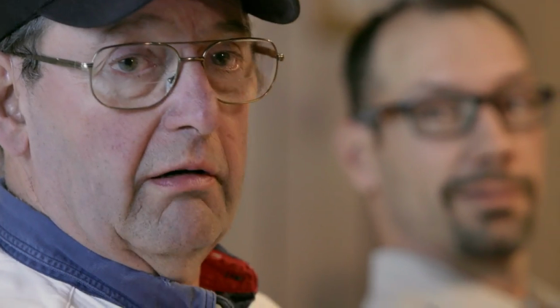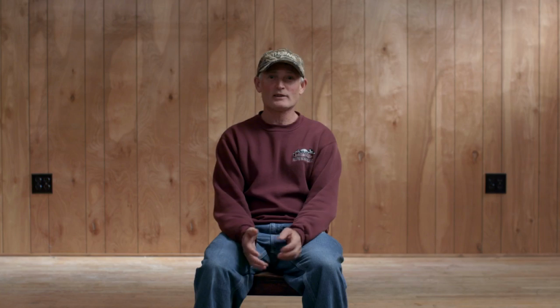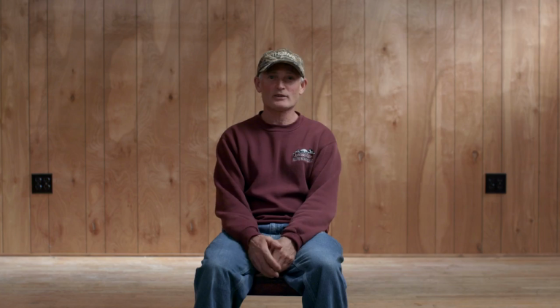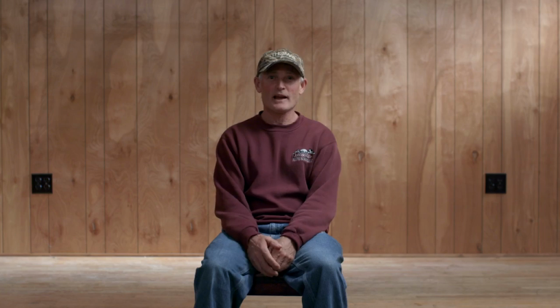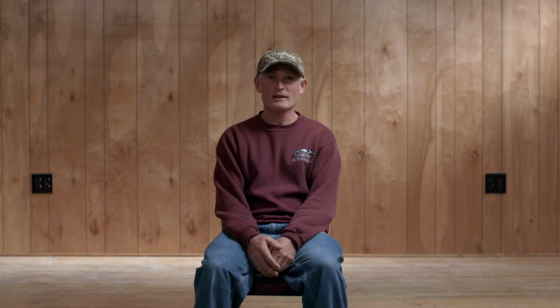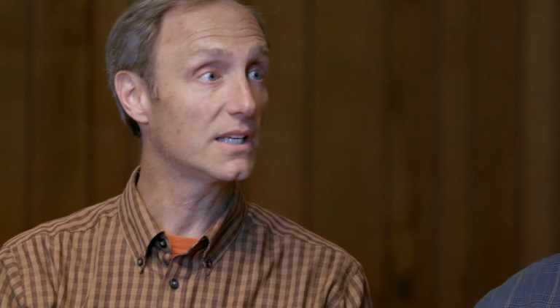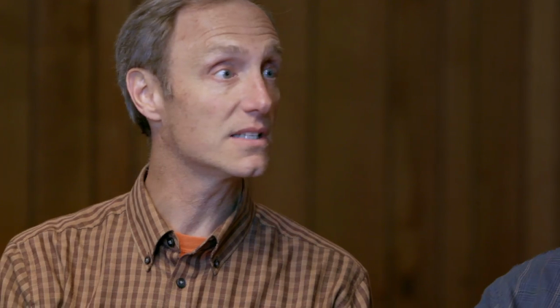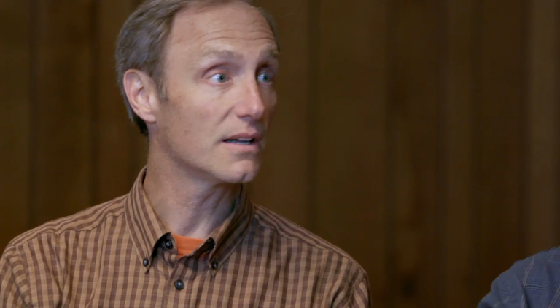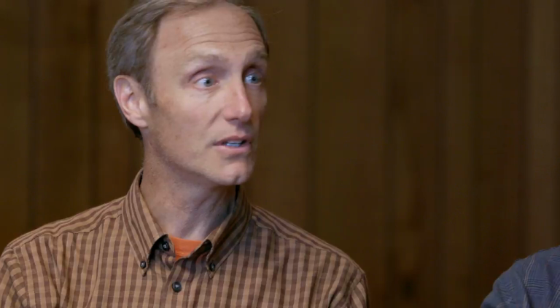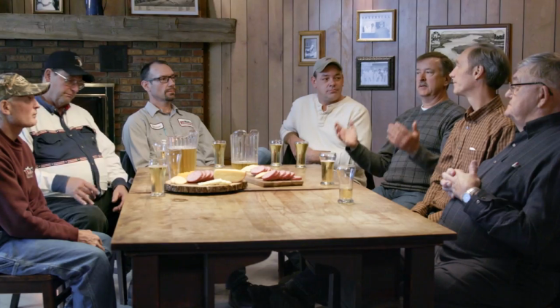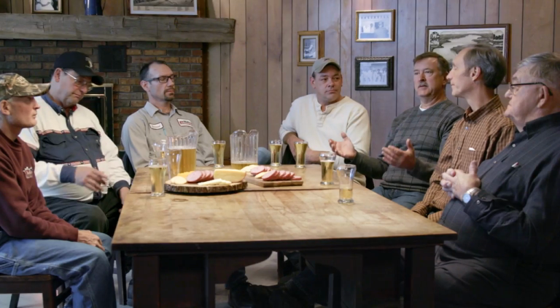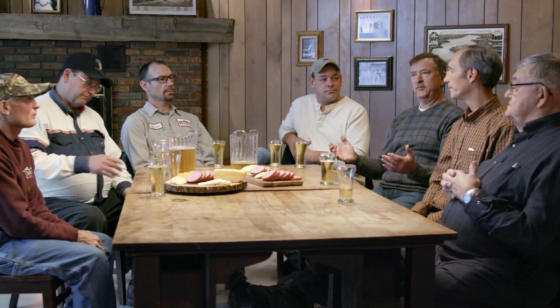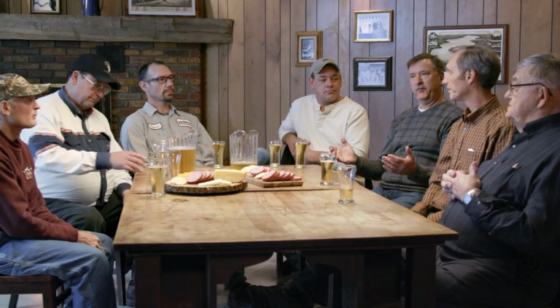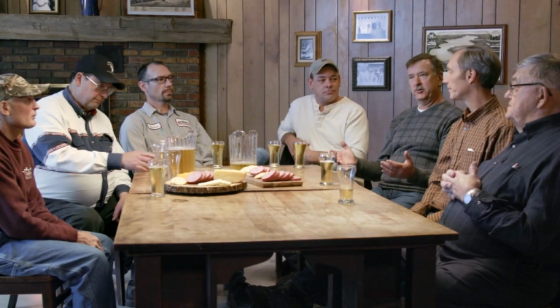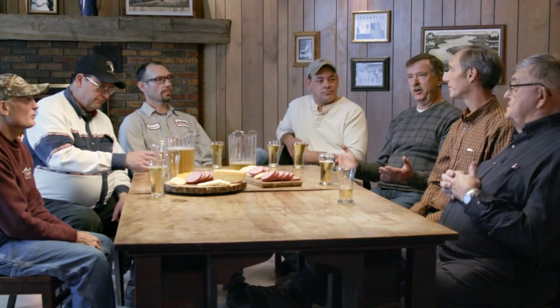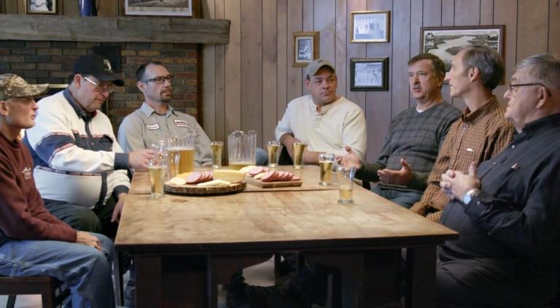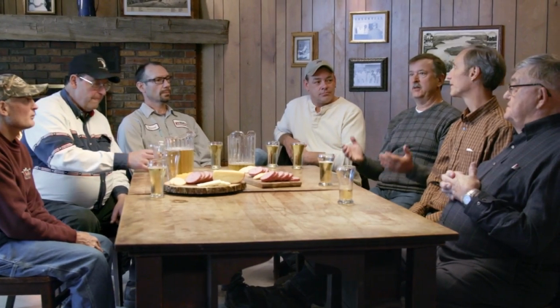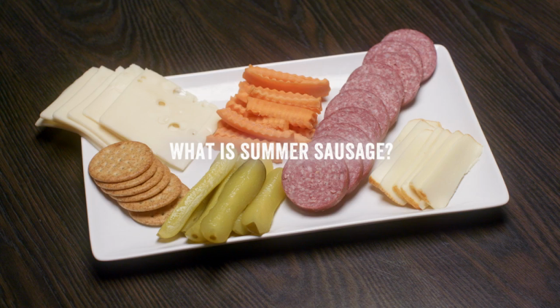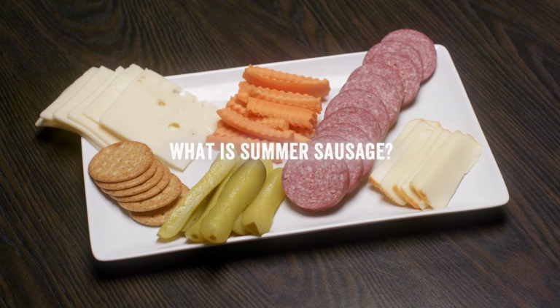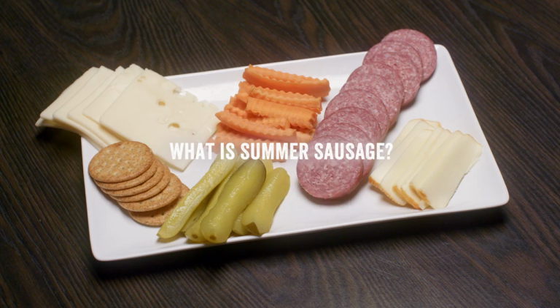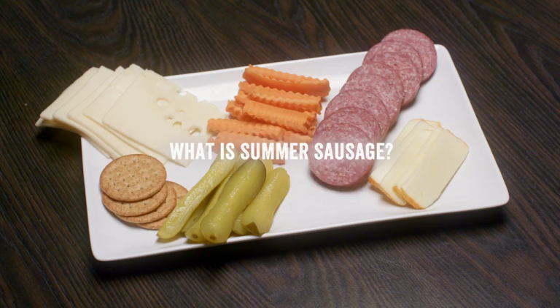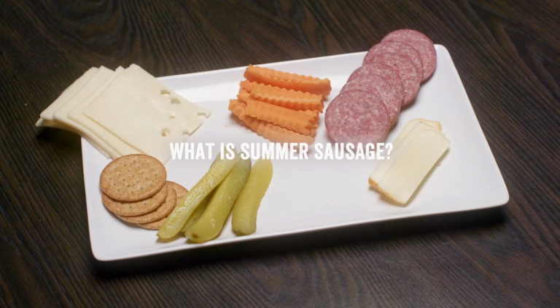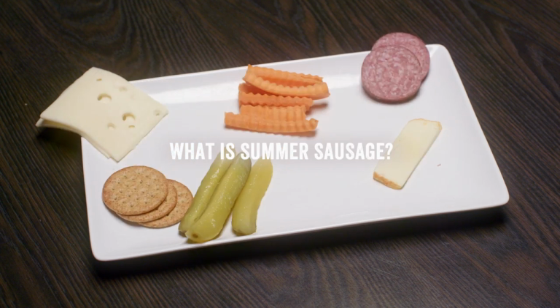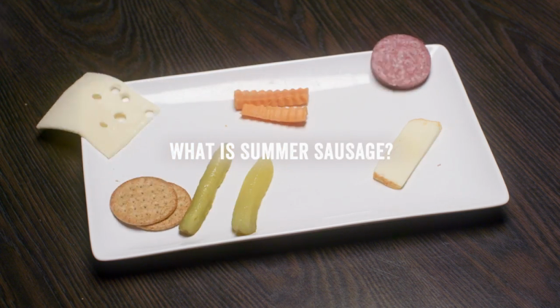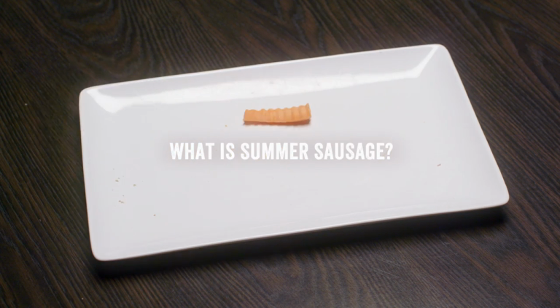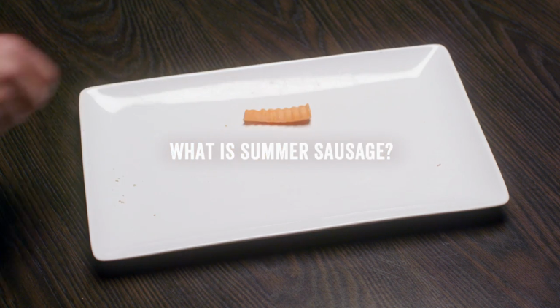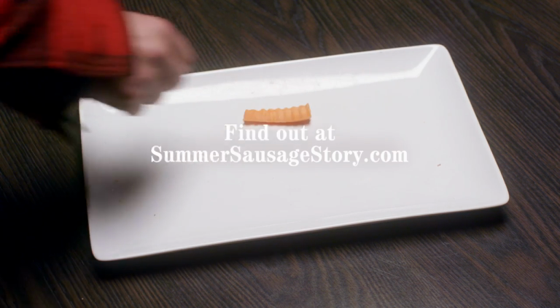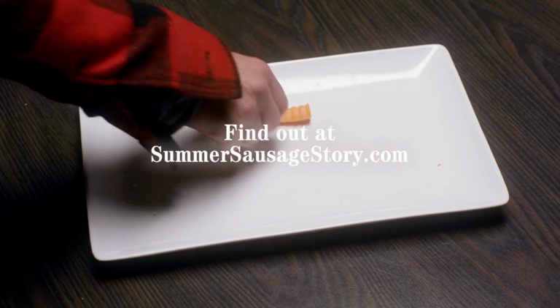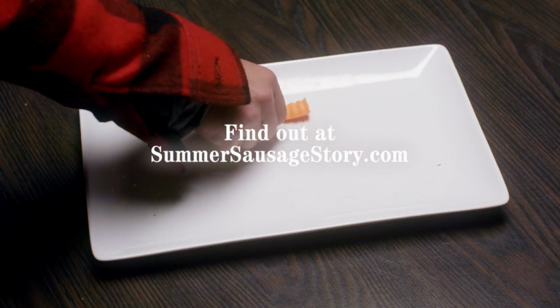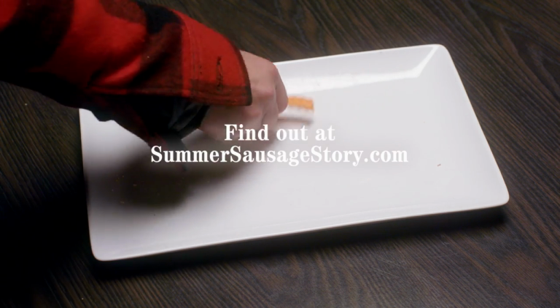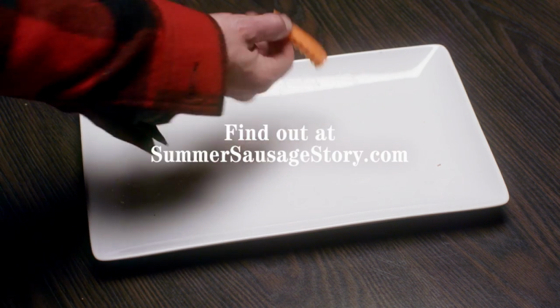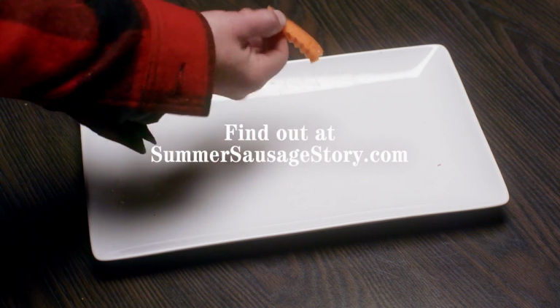Use it as a snack. The kids love it. Doesn't need refrigeration. You know you got a good summer sausage because you always want more.